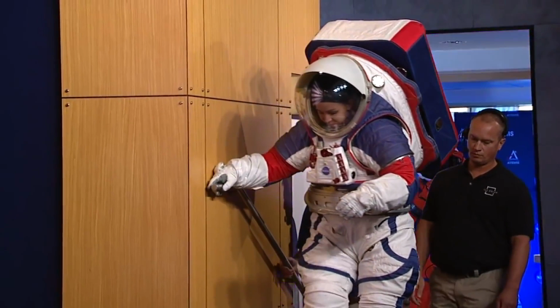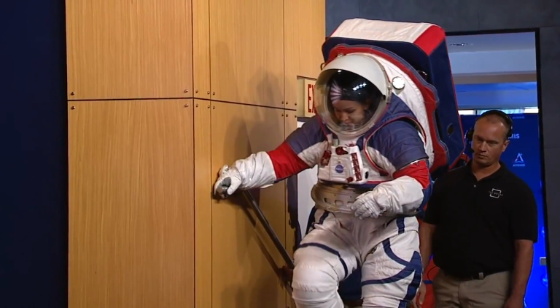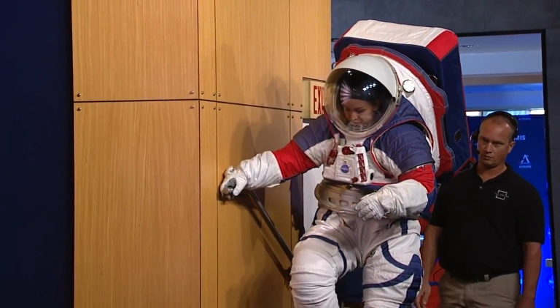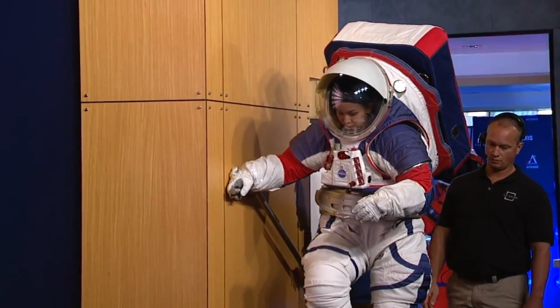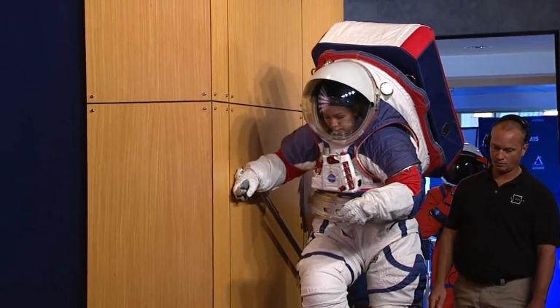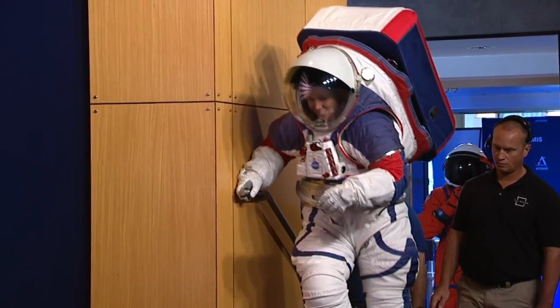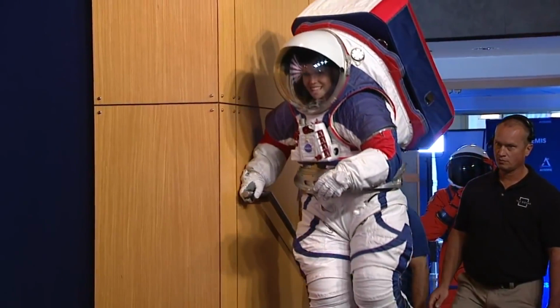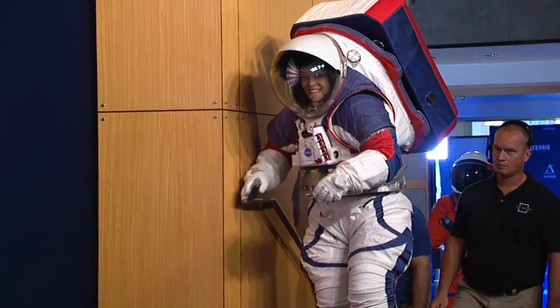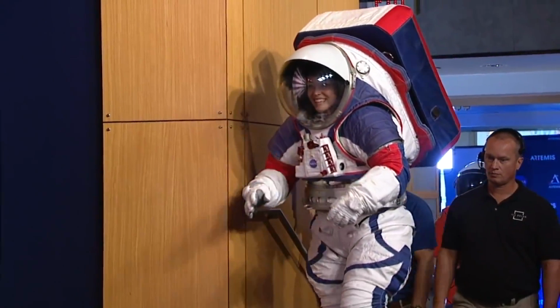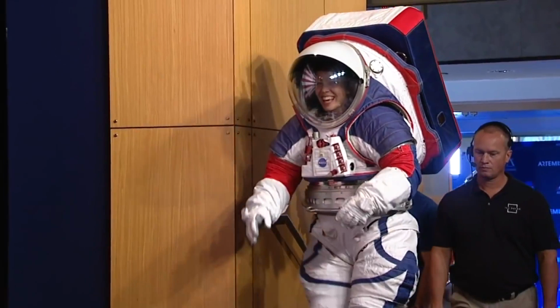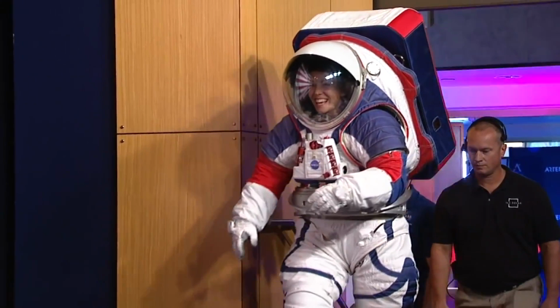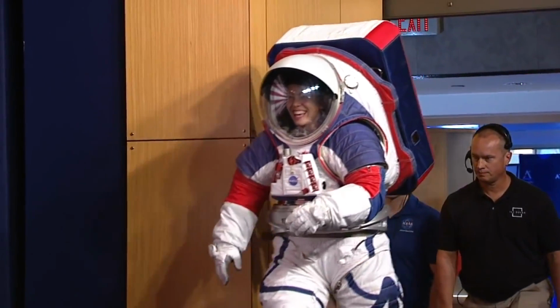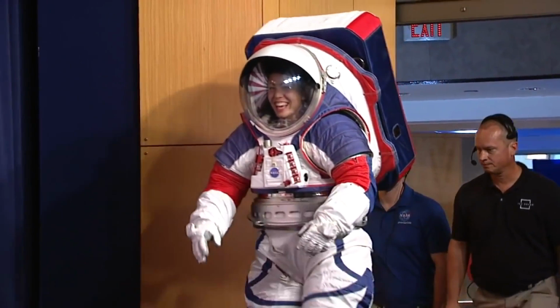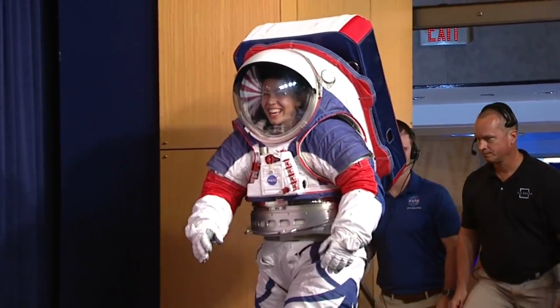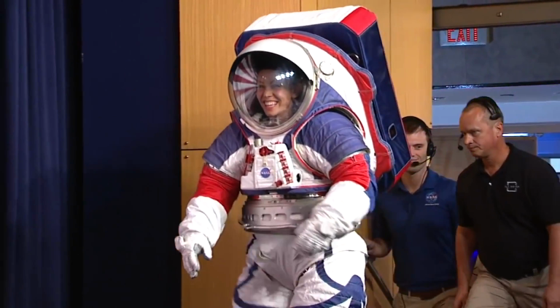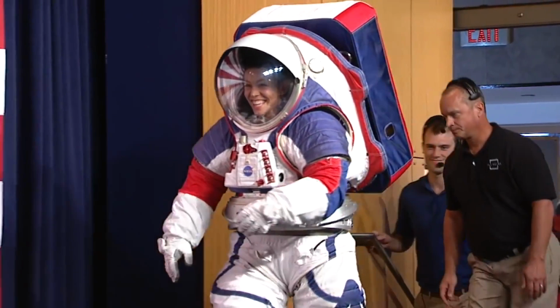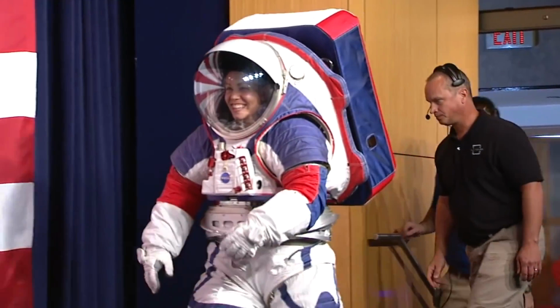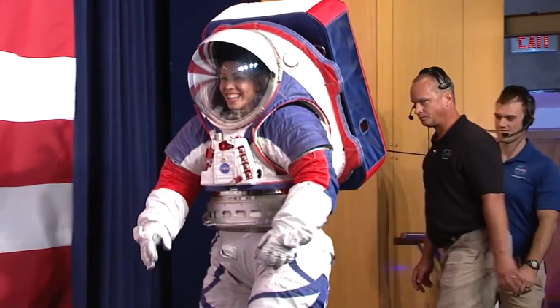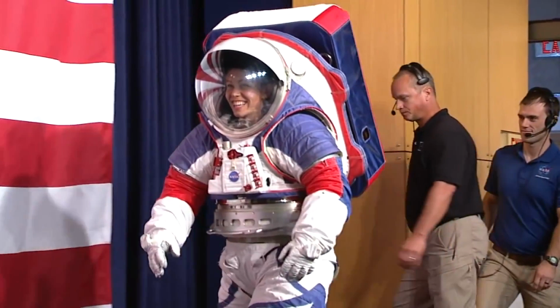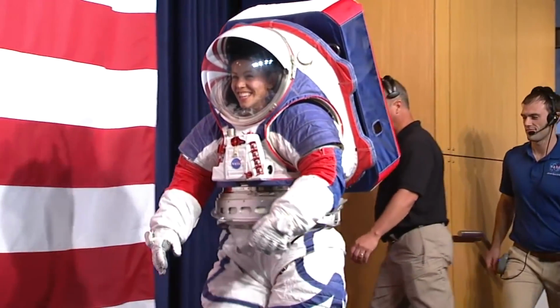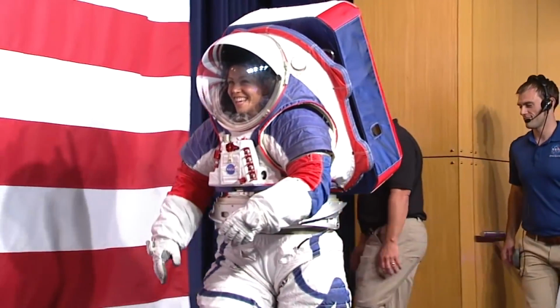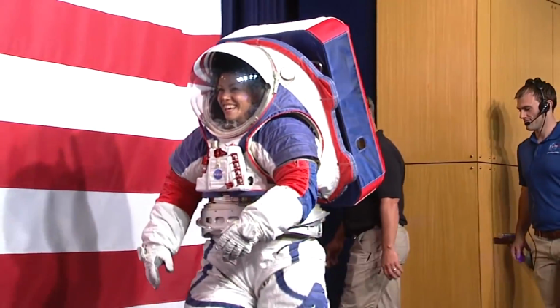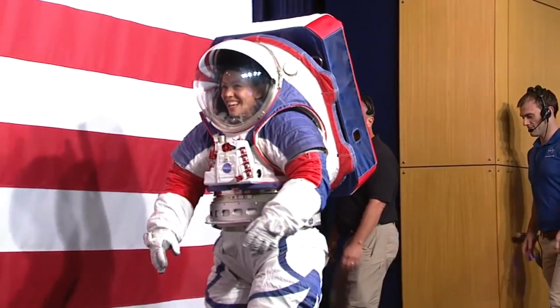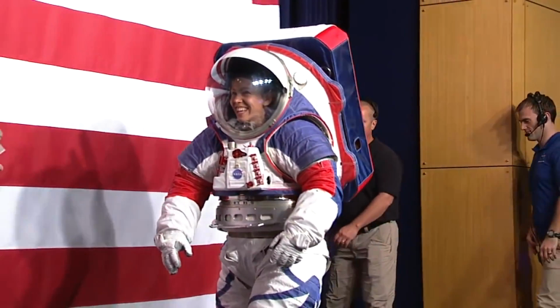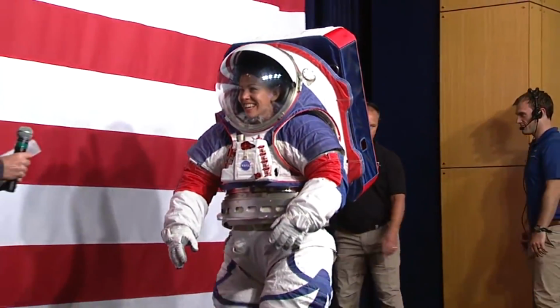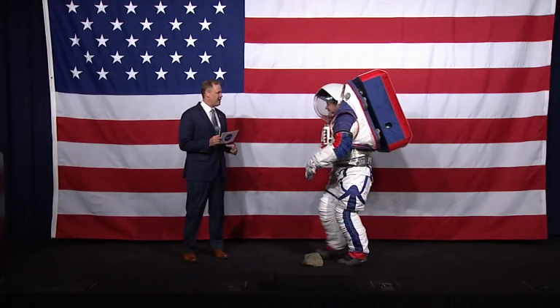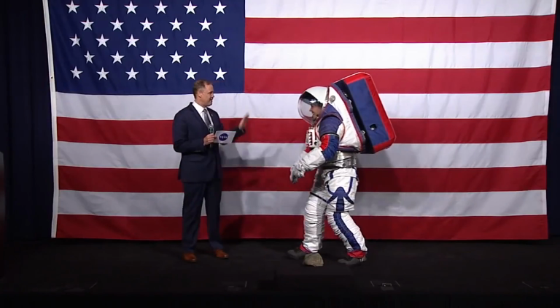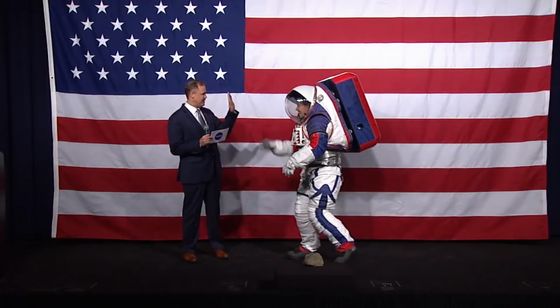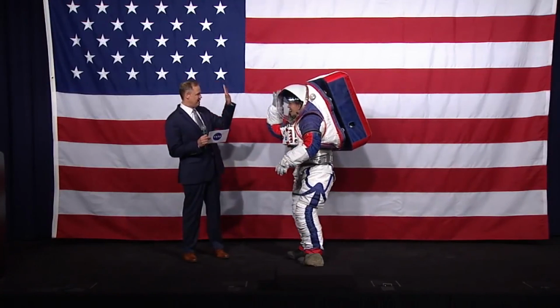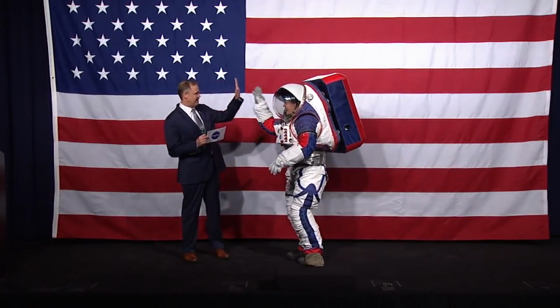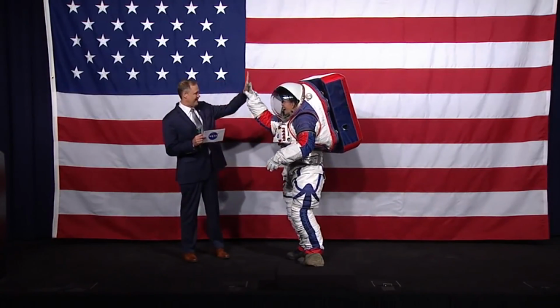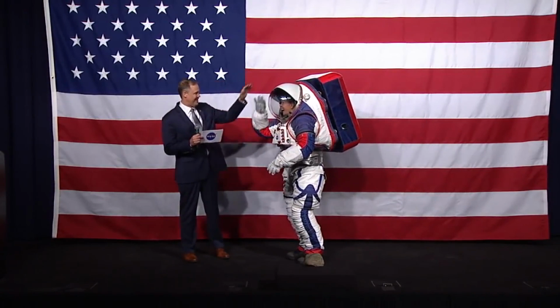Right away, a lot of people are saying that is ugly. Those red and blue stripes make it look like some sort of Russian spacesuit.